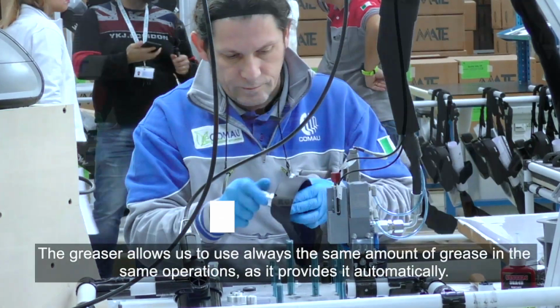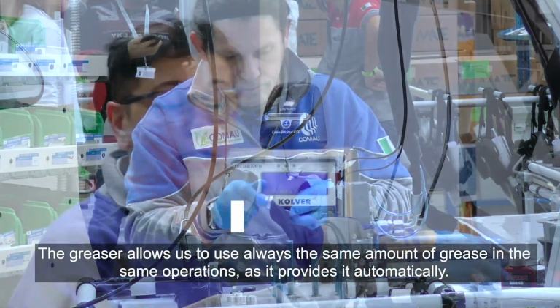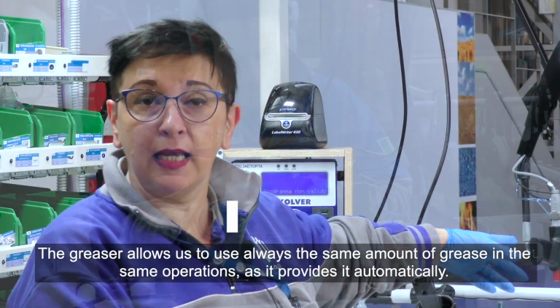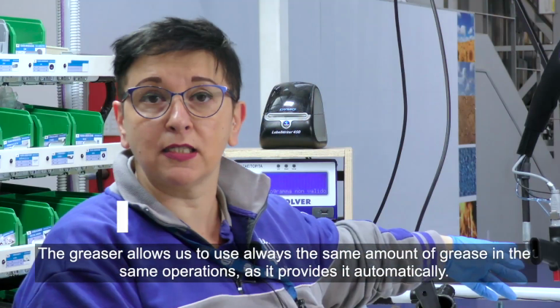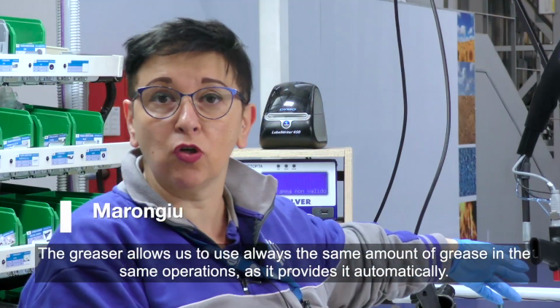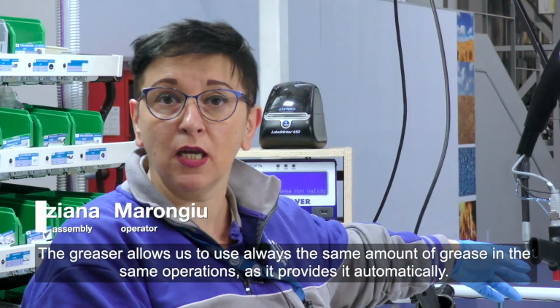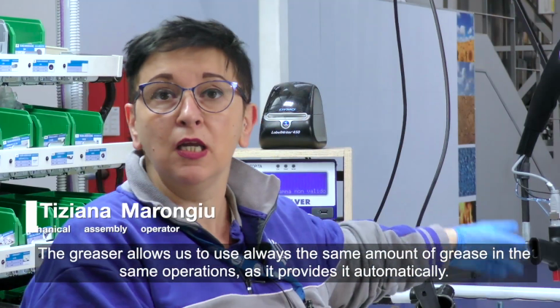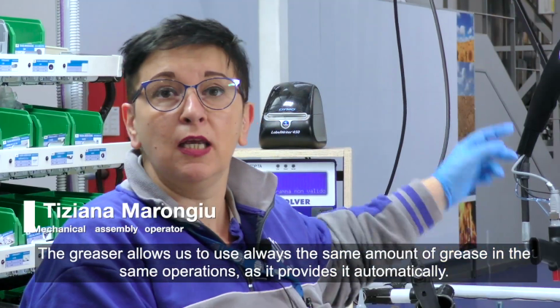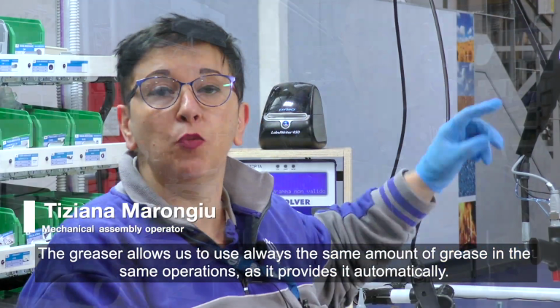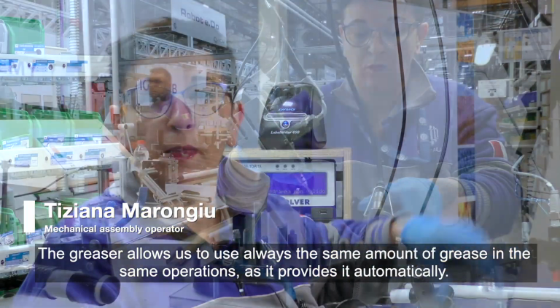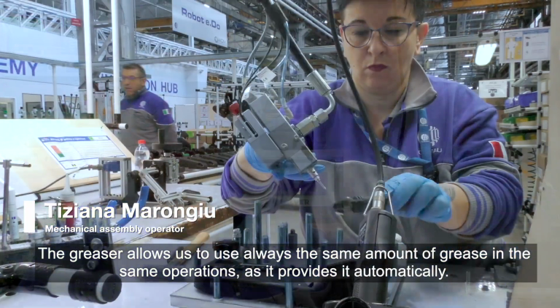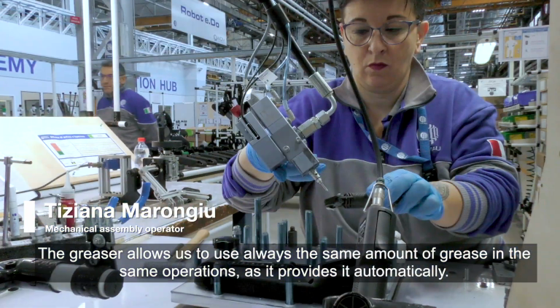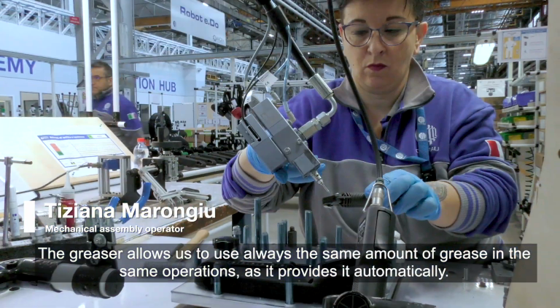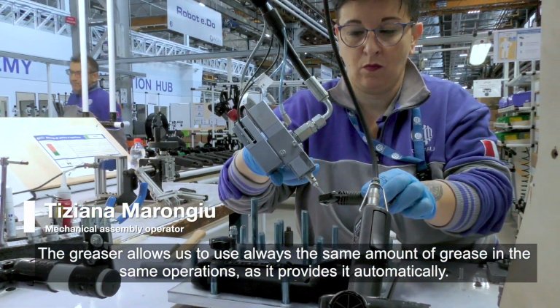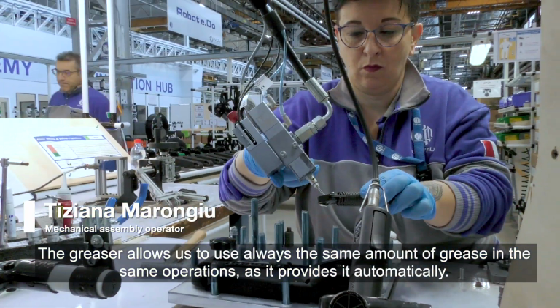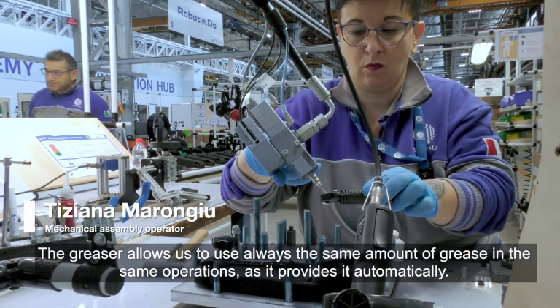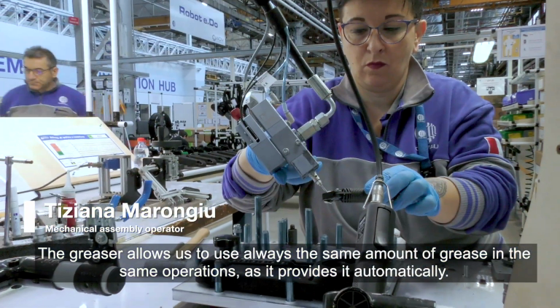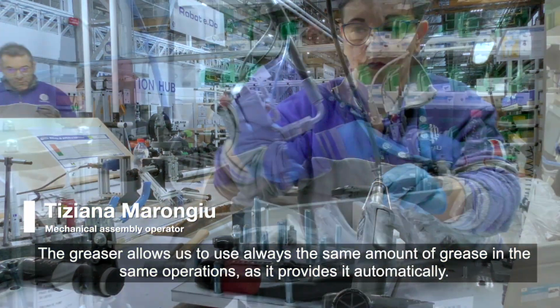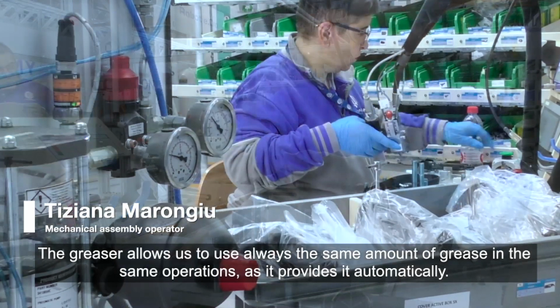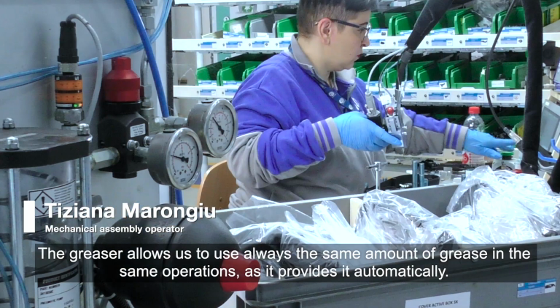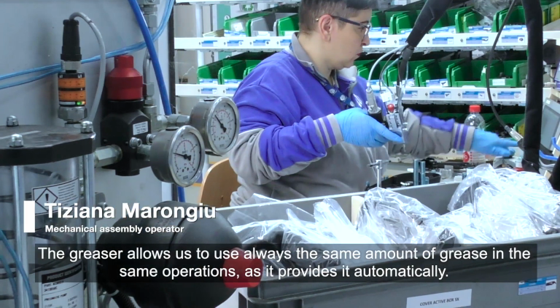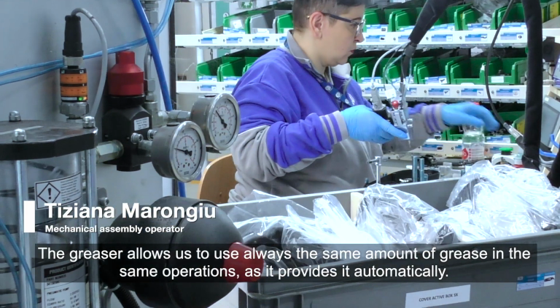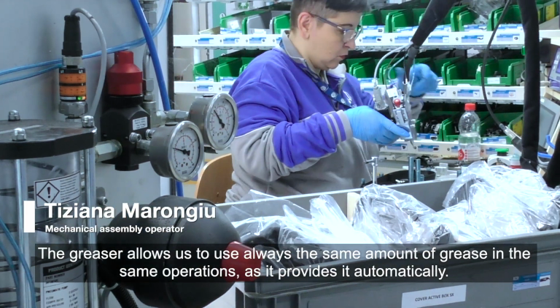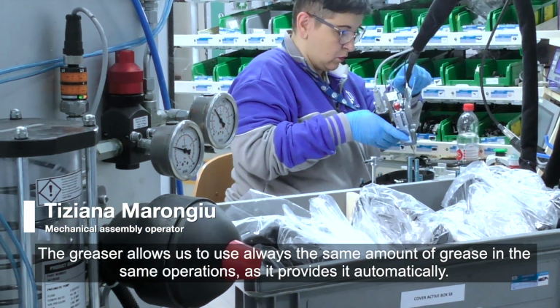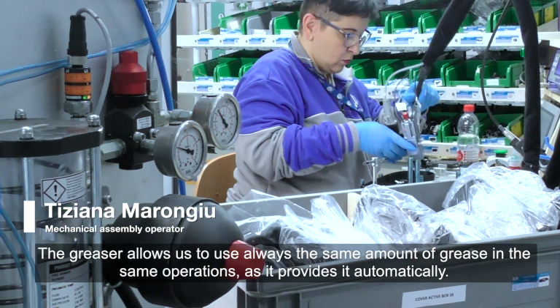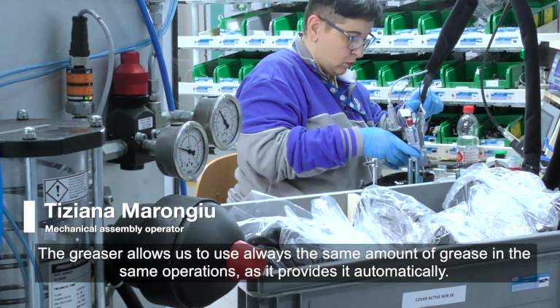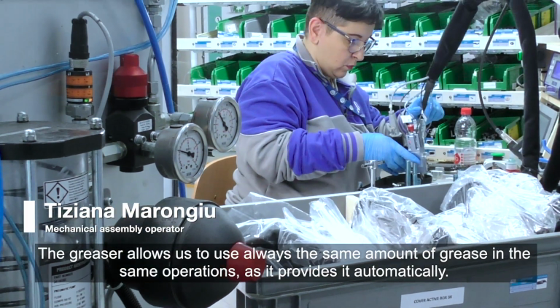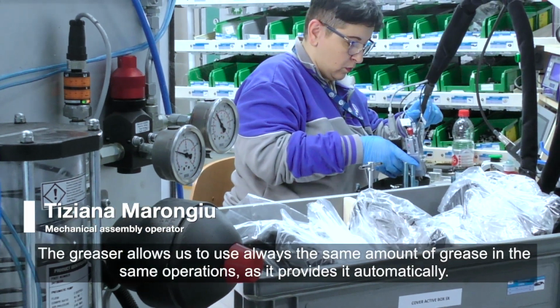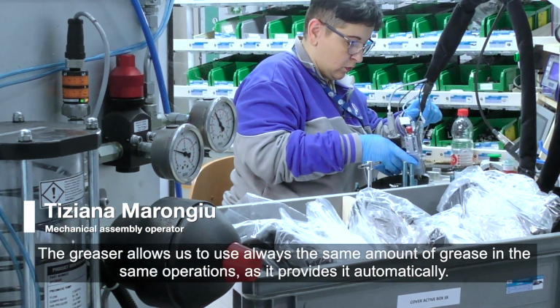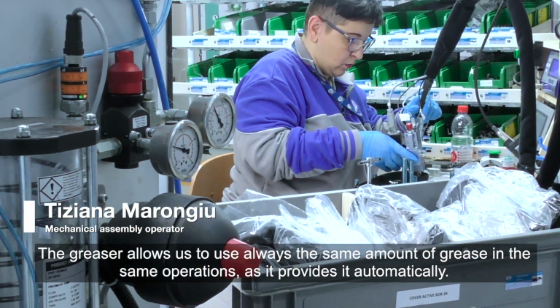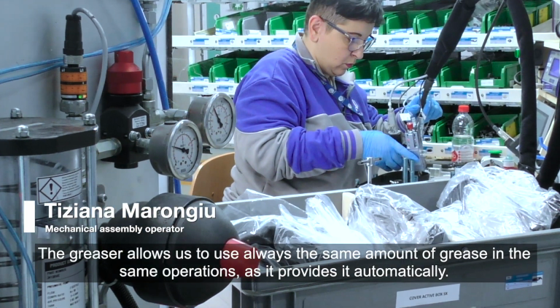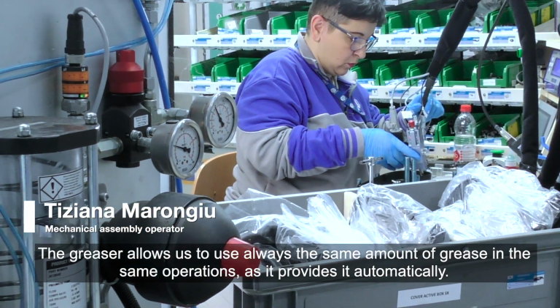The greaser allows us to always use the same amount of grease in the same operations, as it provides it automatically.